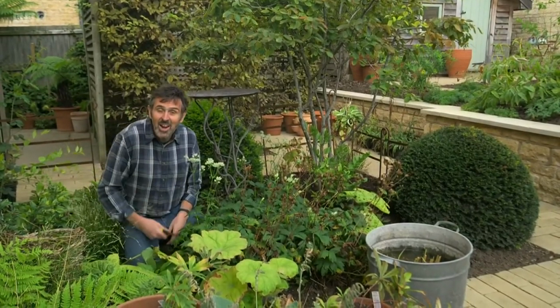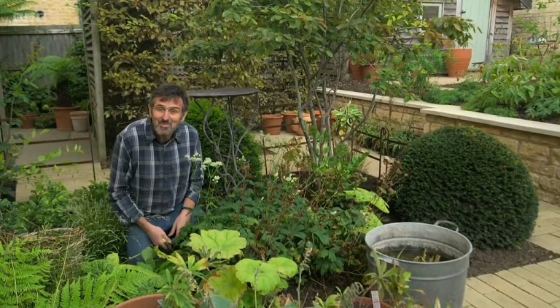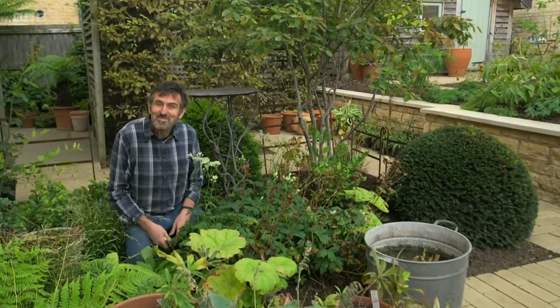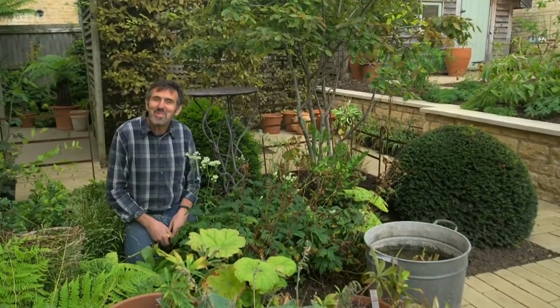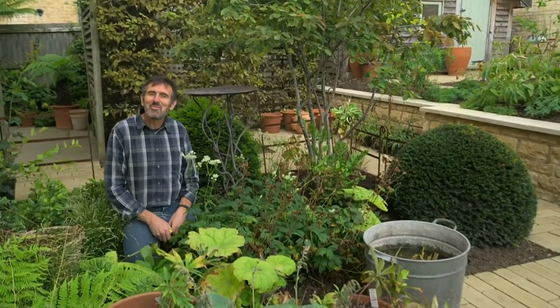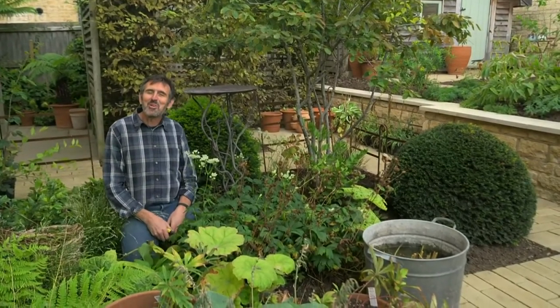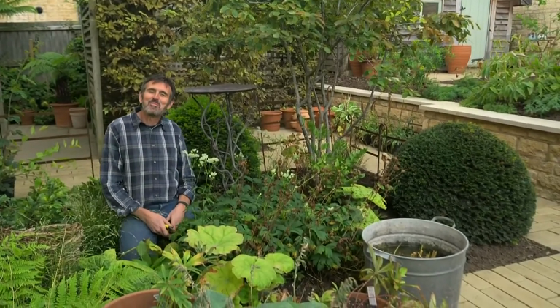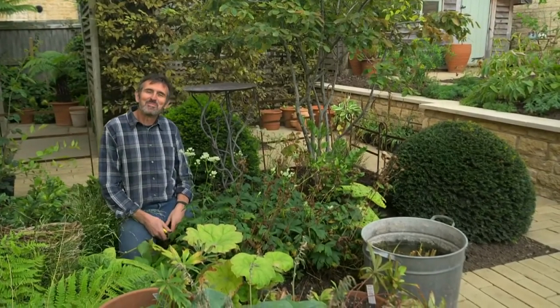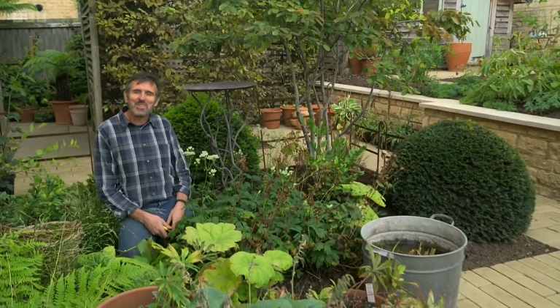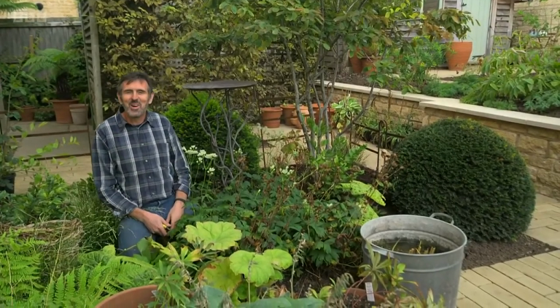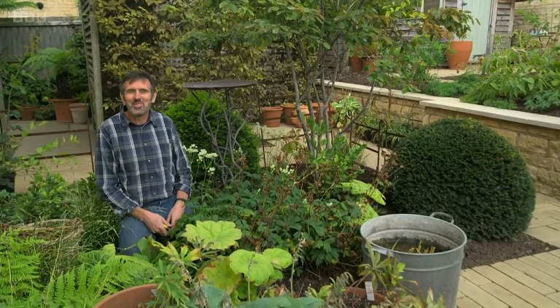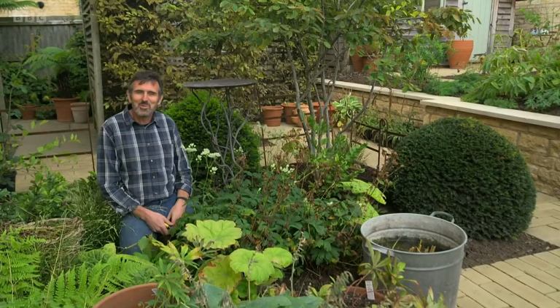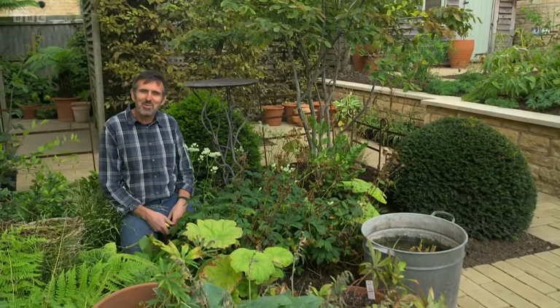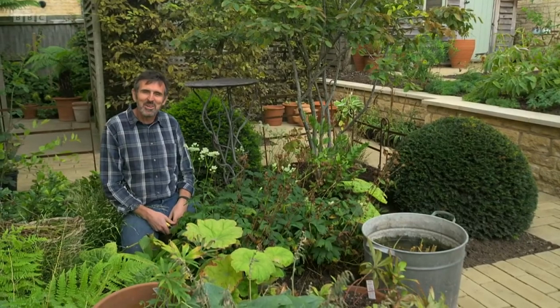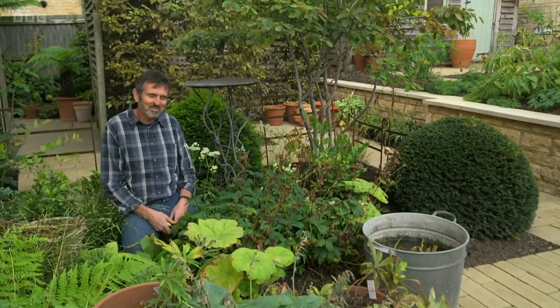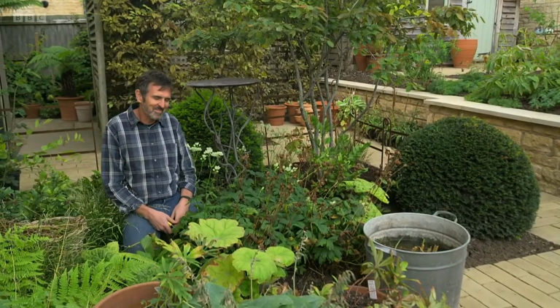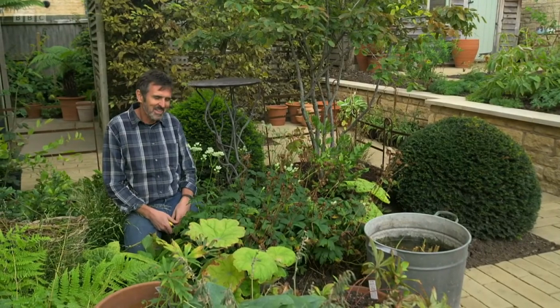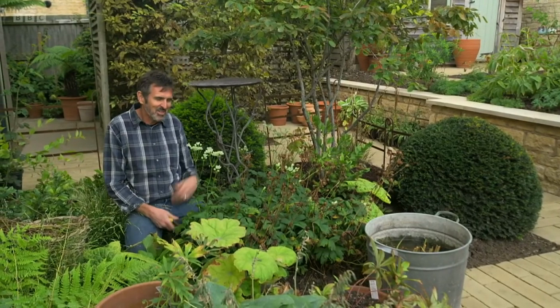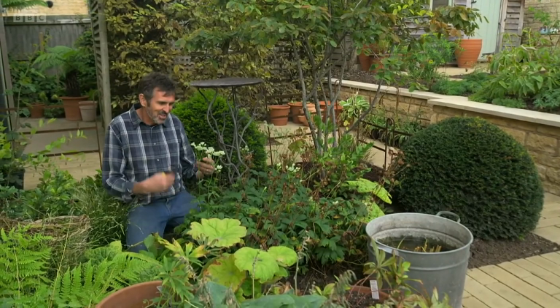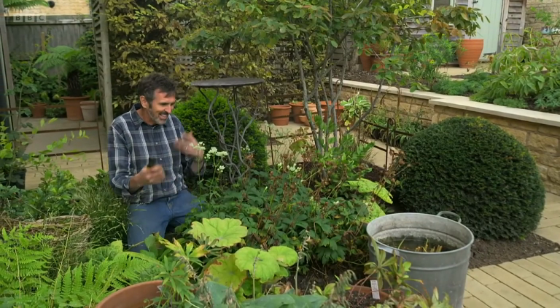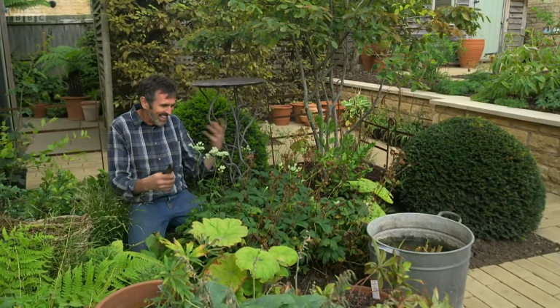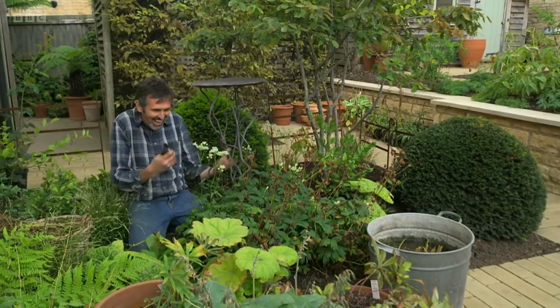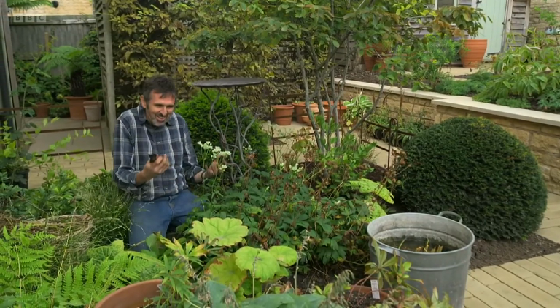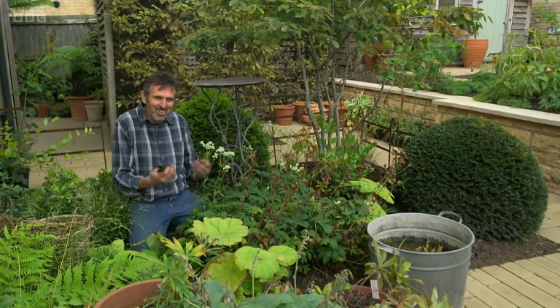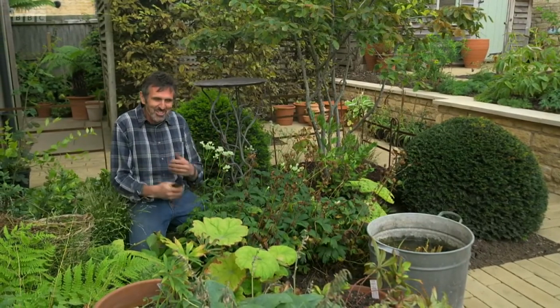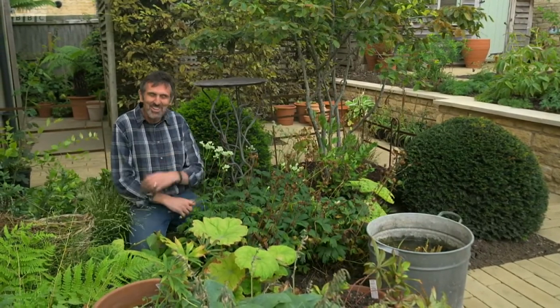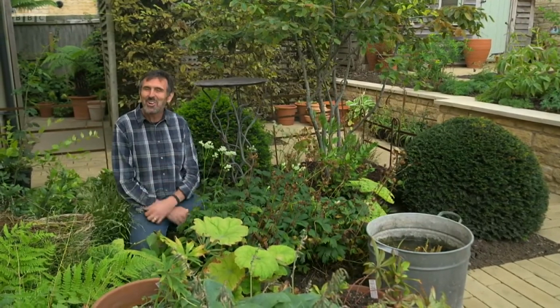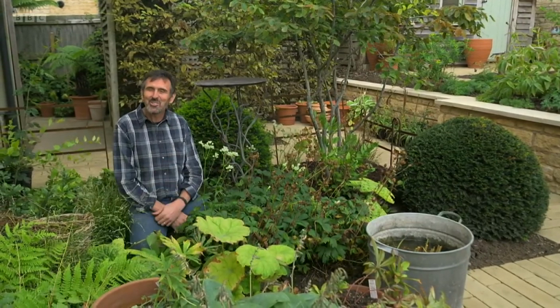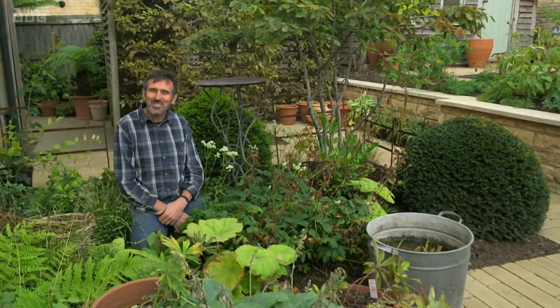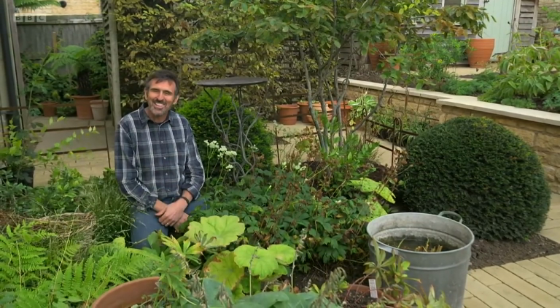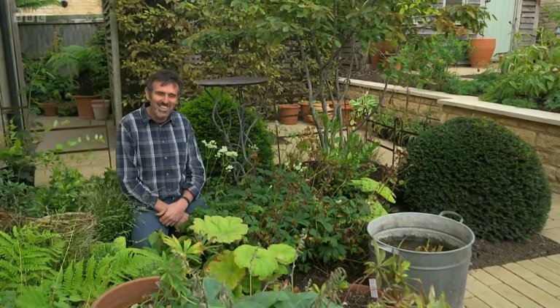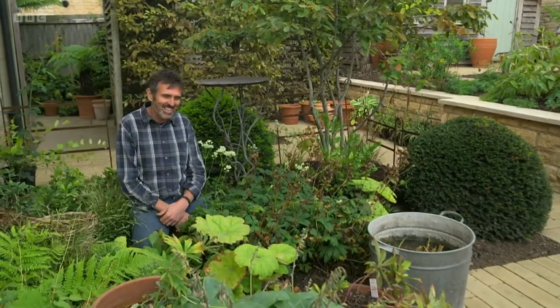Hello and welcome to Gardener's World. Interesting, isn't it, how gardens constantly change.